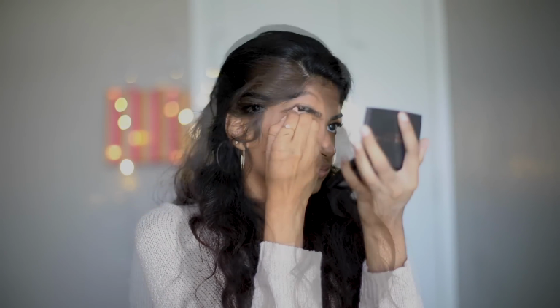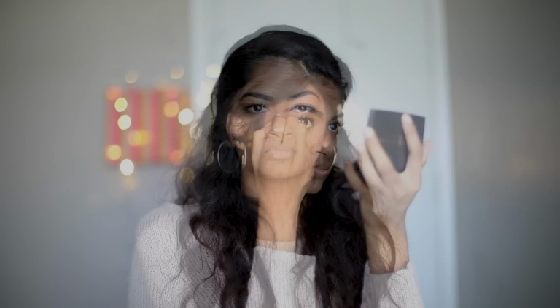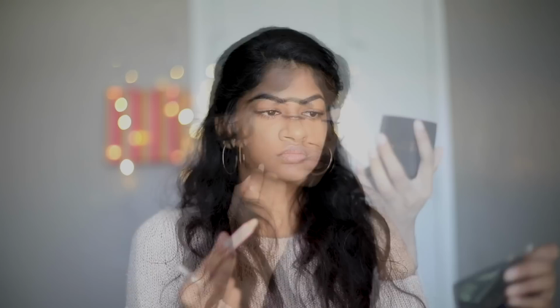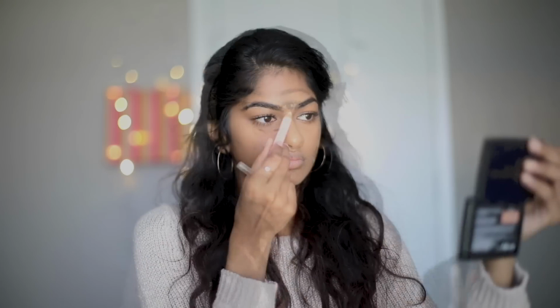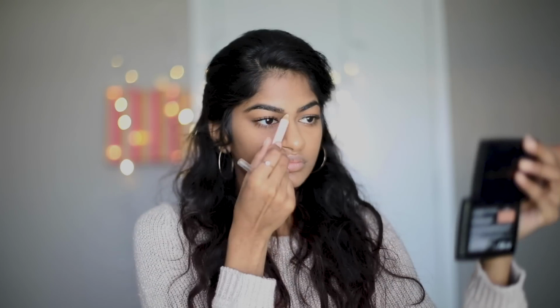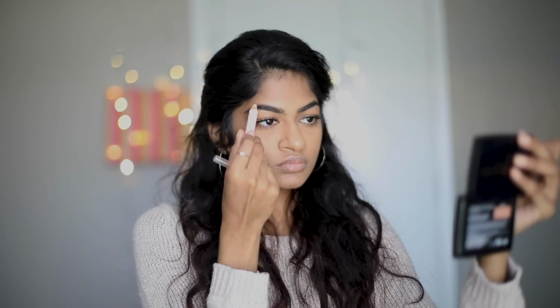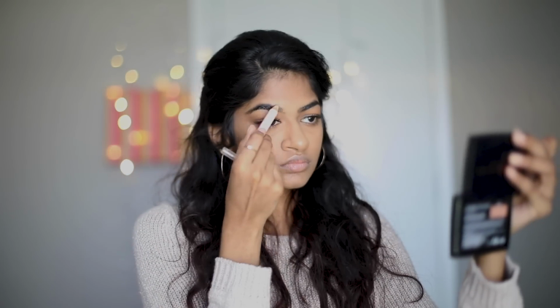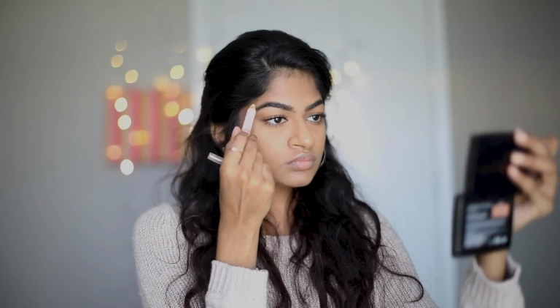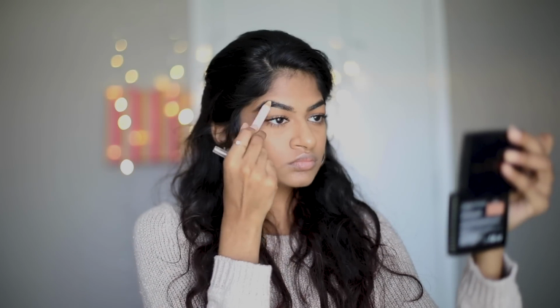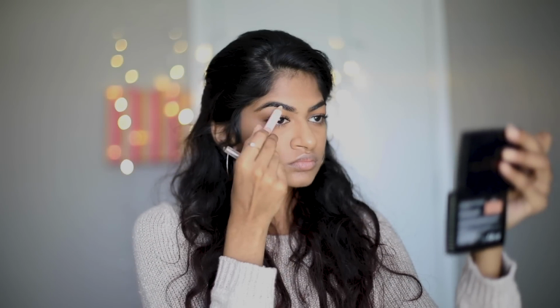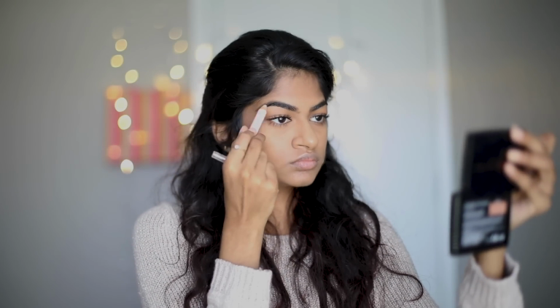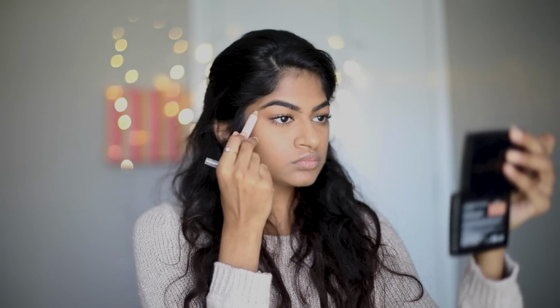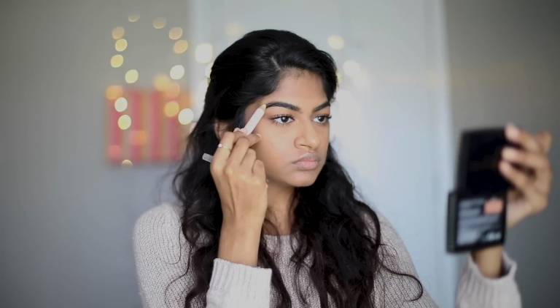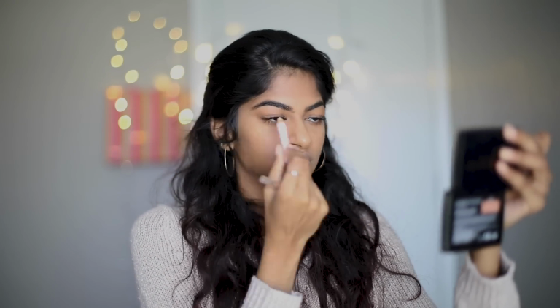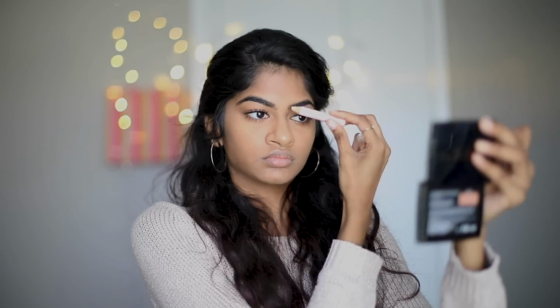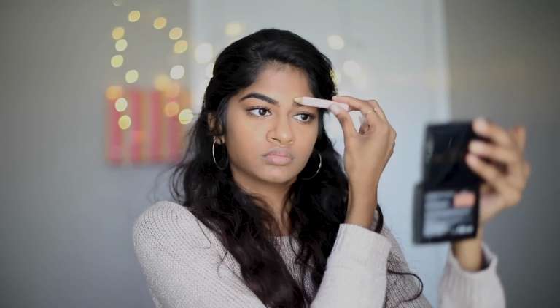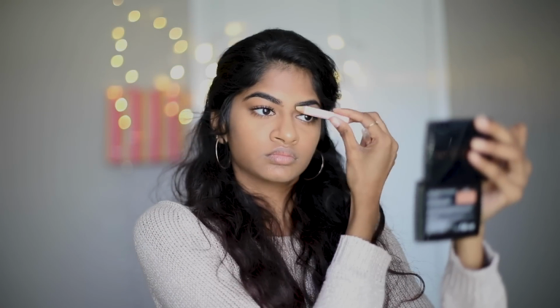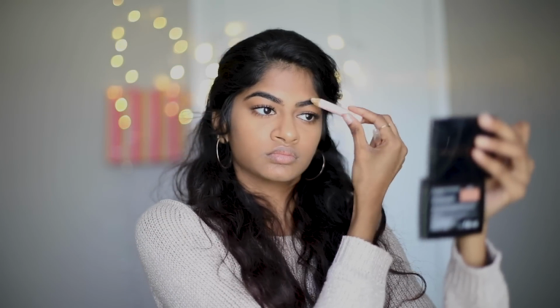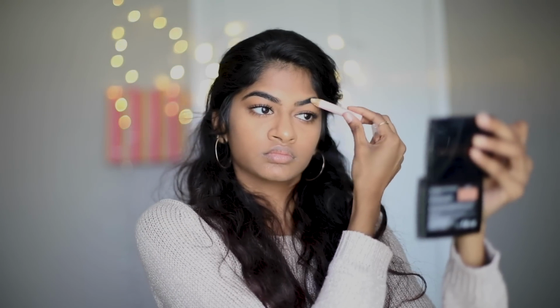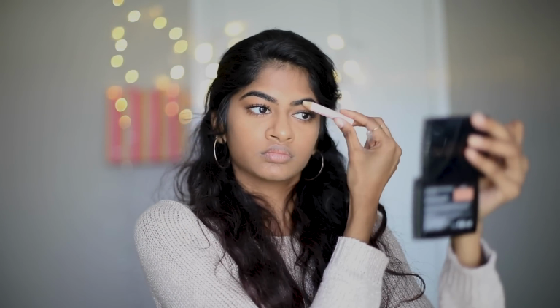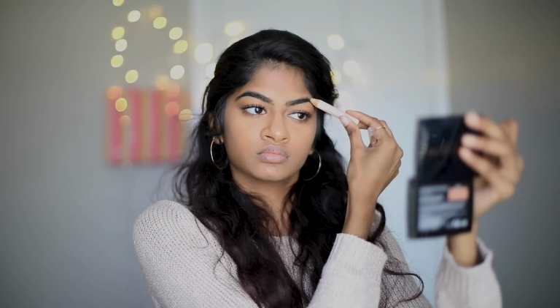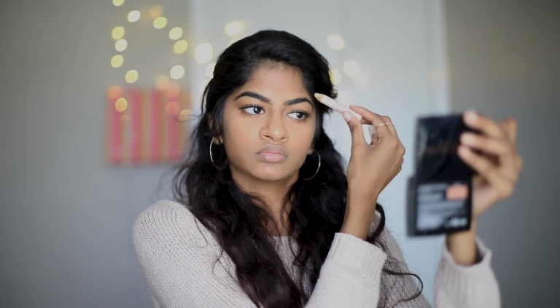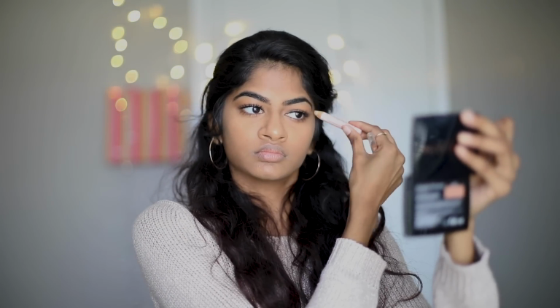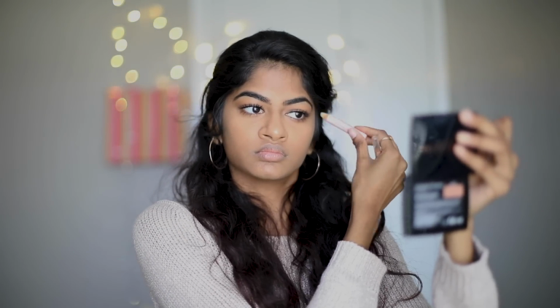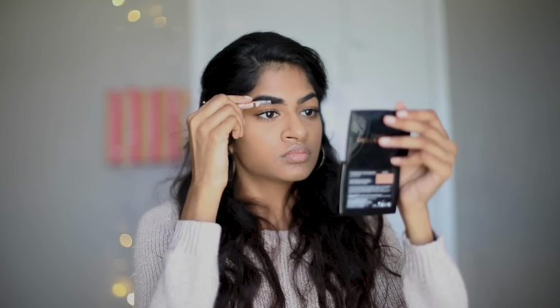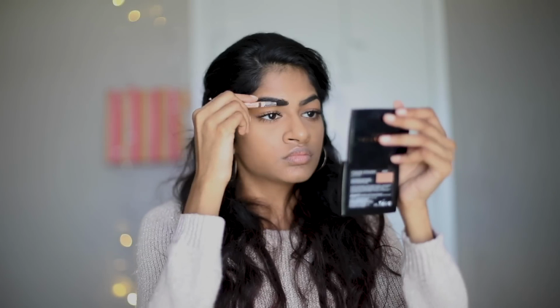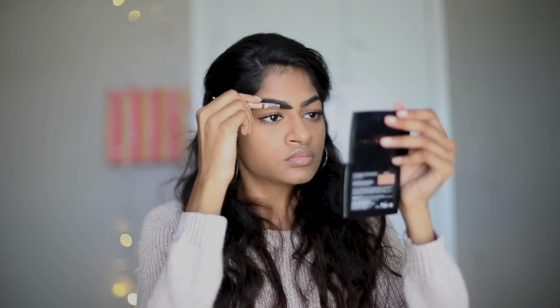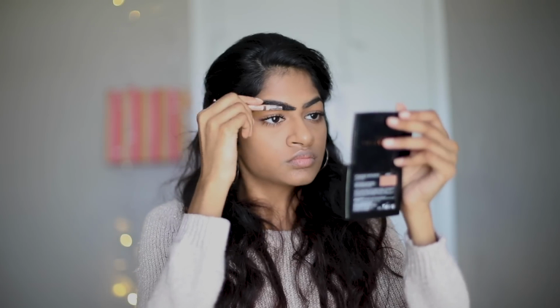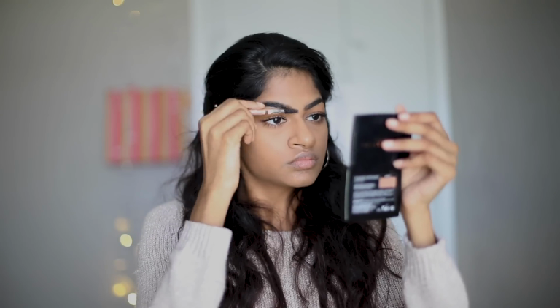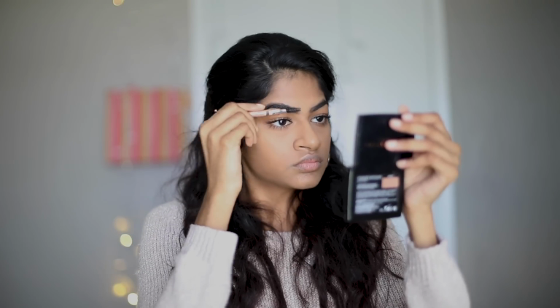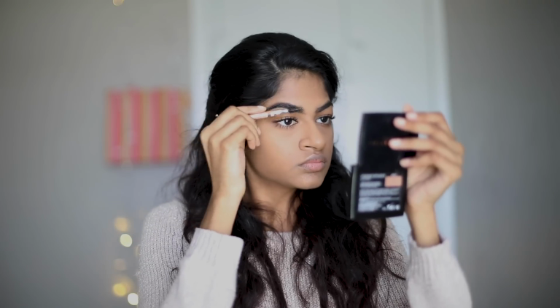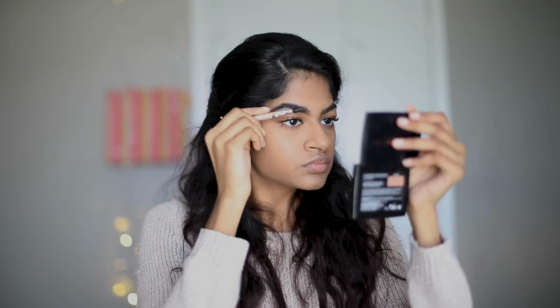Then I use eyebrow wax to keep the shape of my brows, and I brush it out with a spoolie.